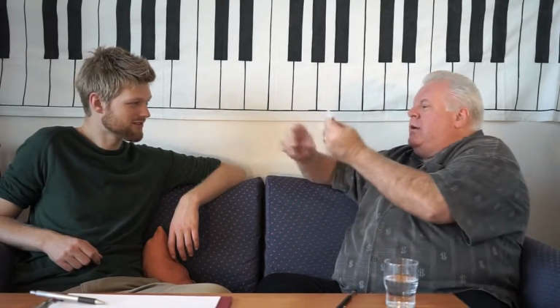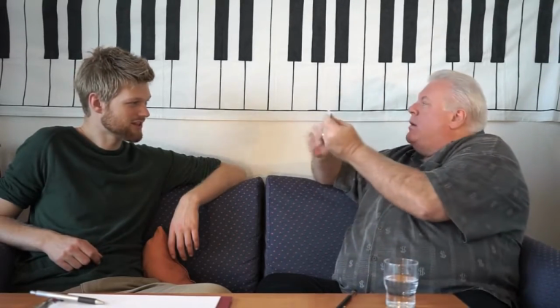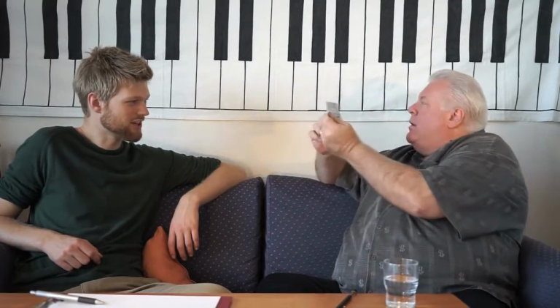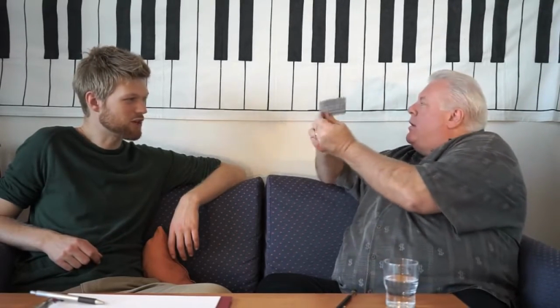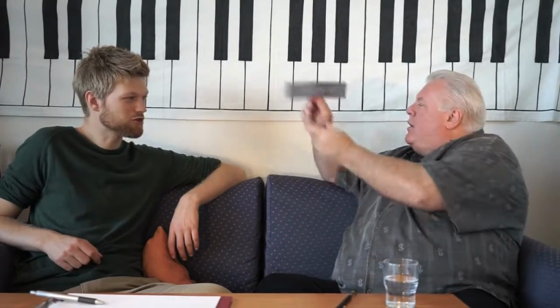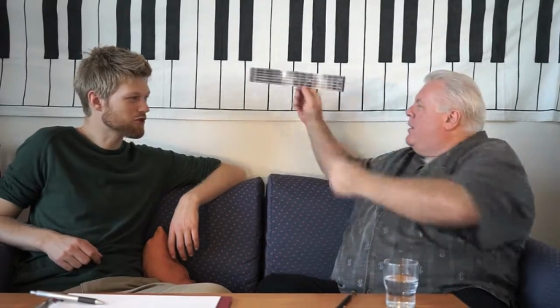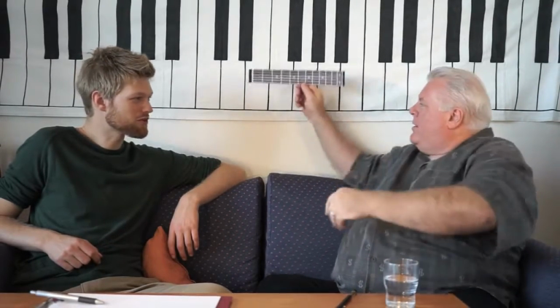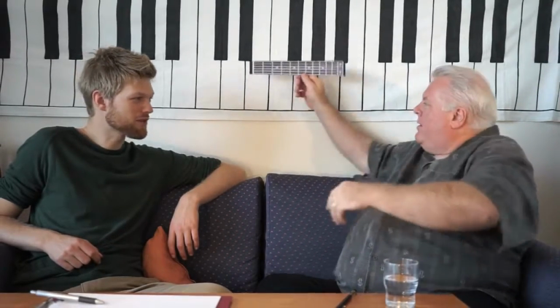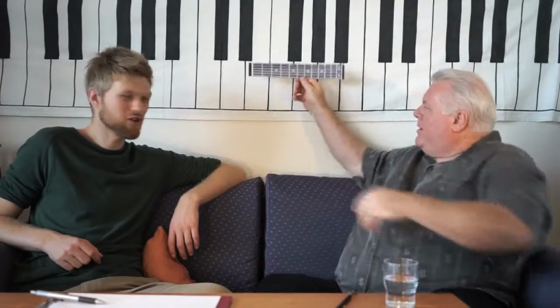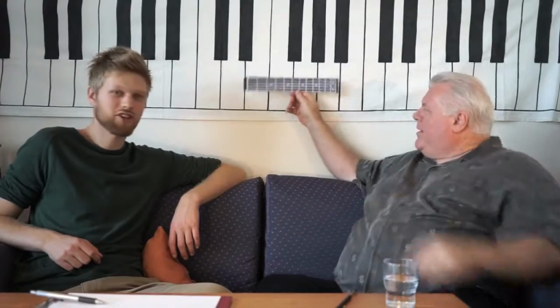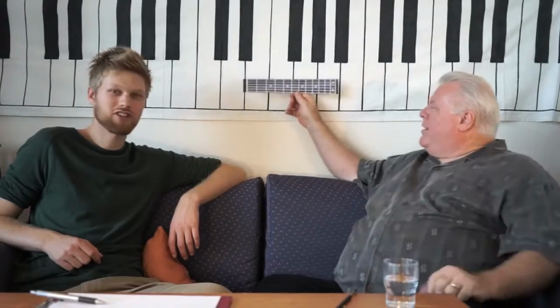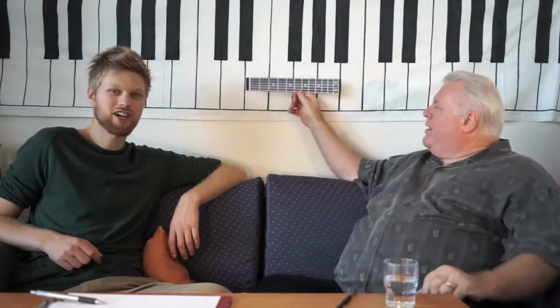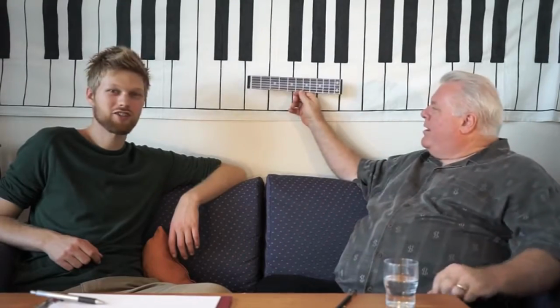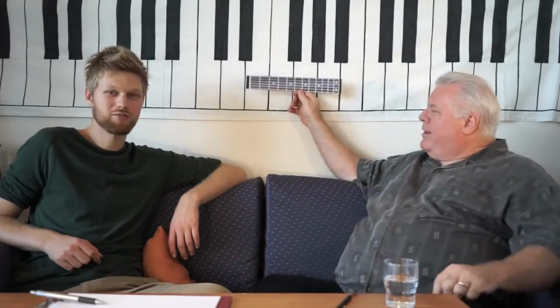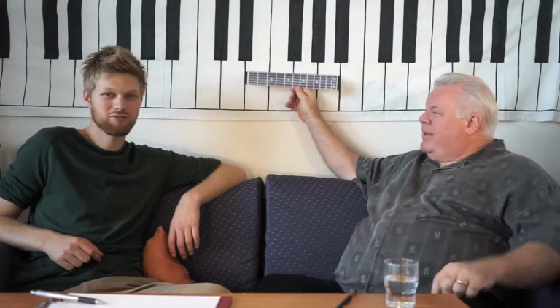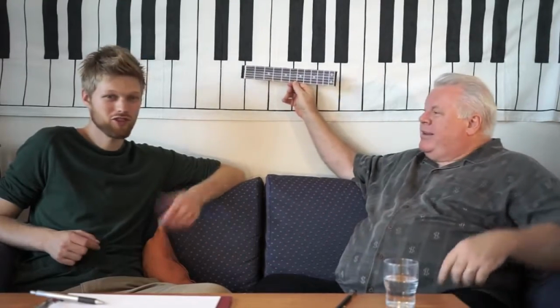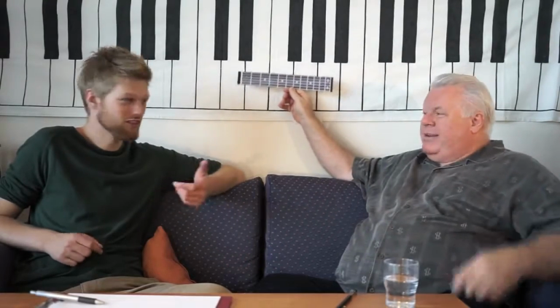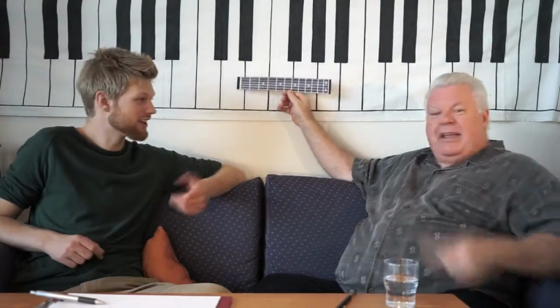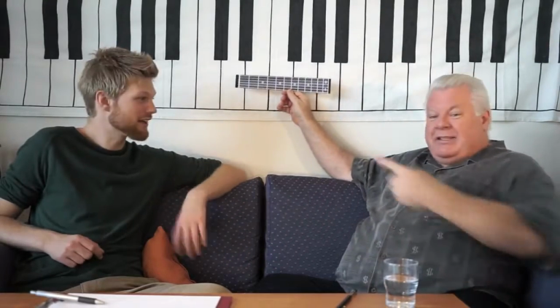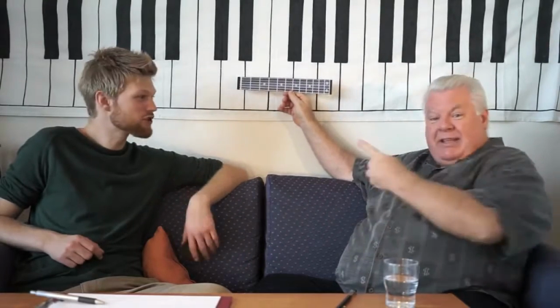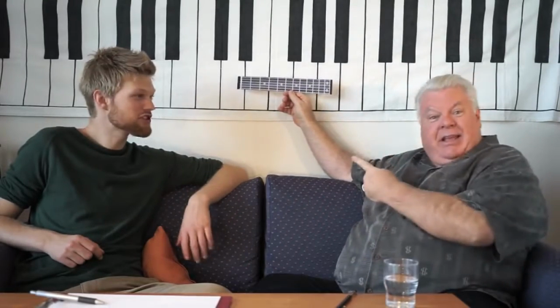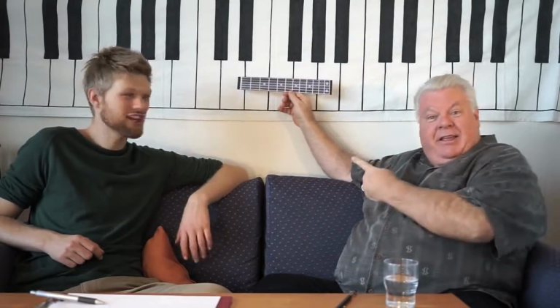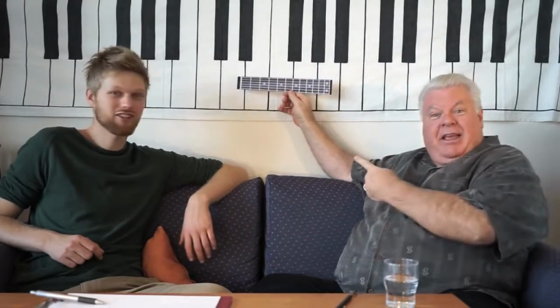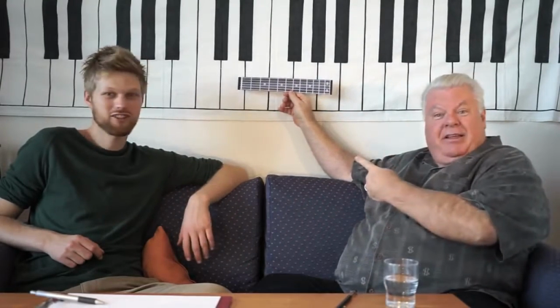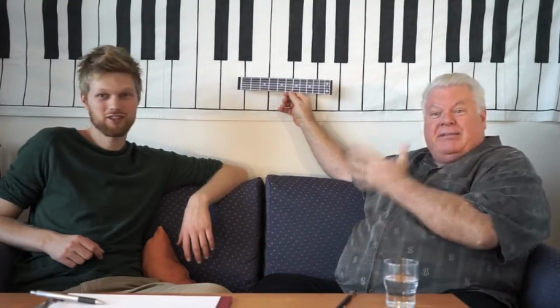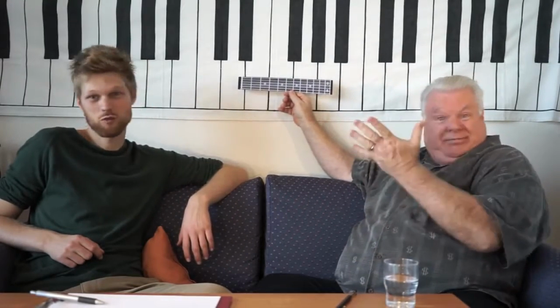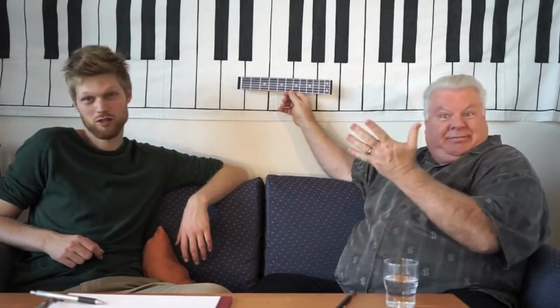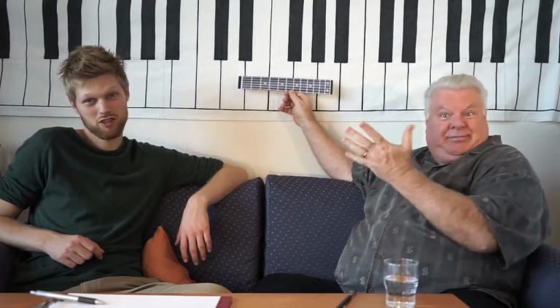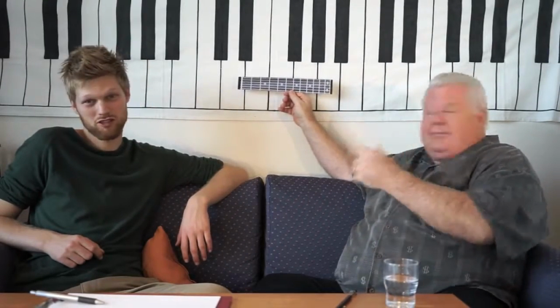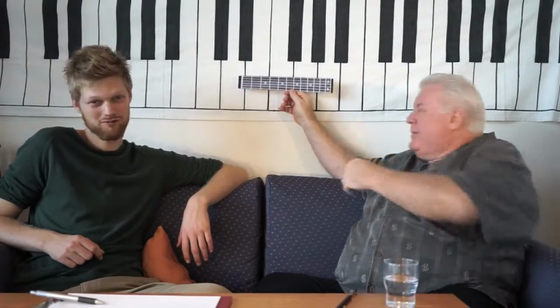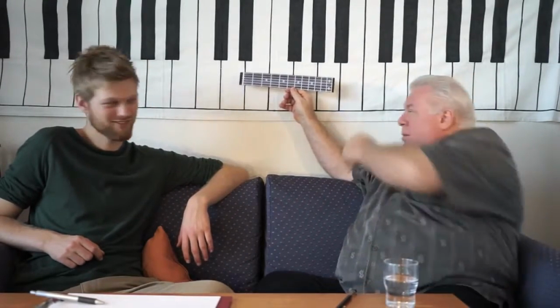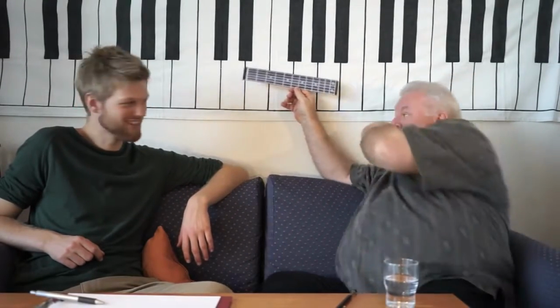Guitar. How to learn to play every scale on the guitar in one minute. Here we go.